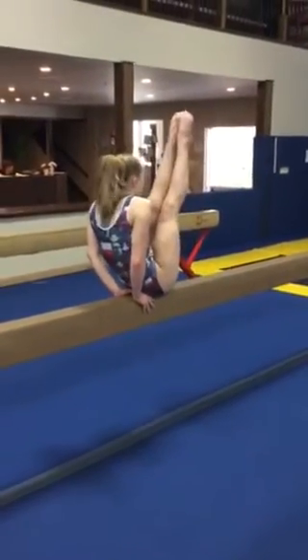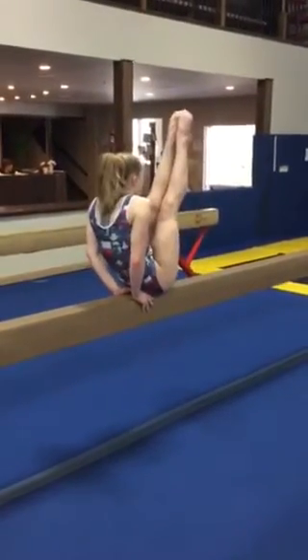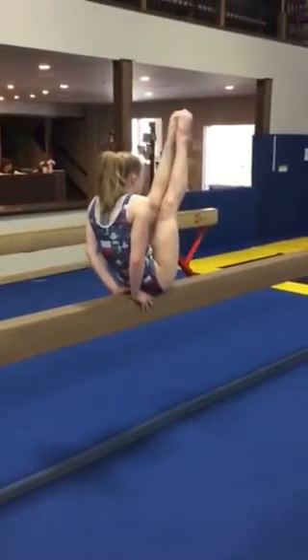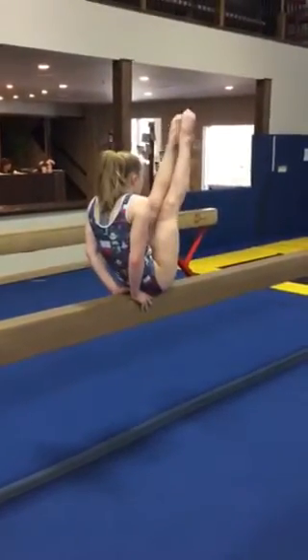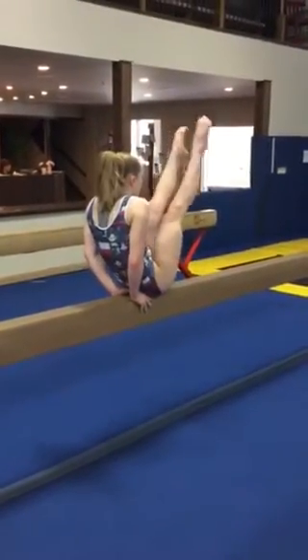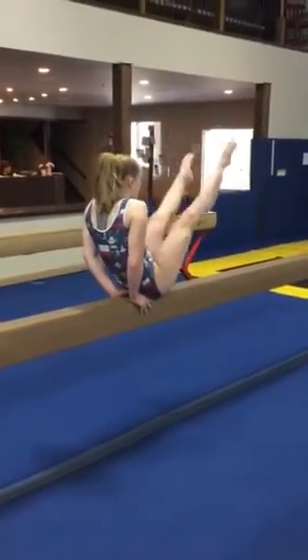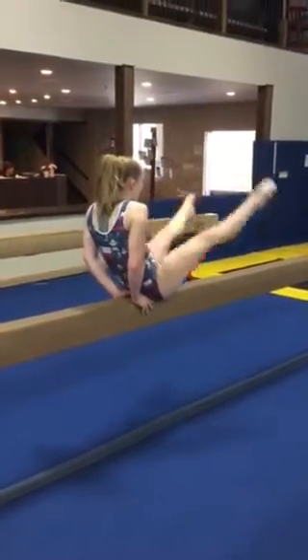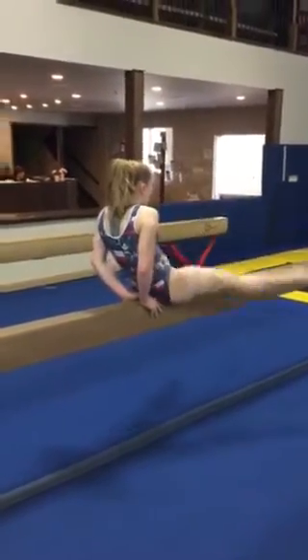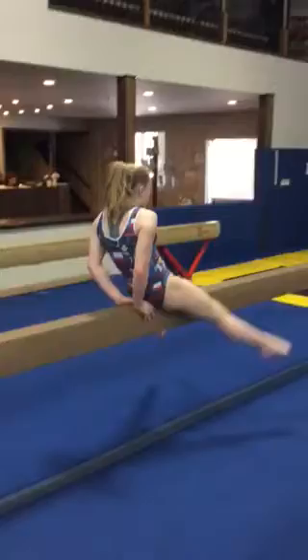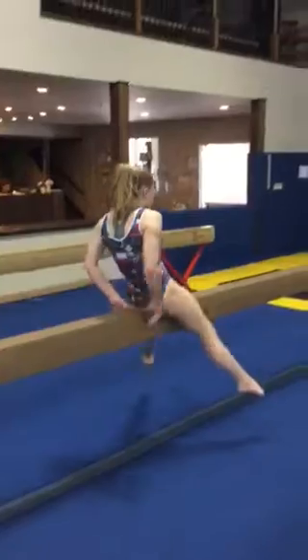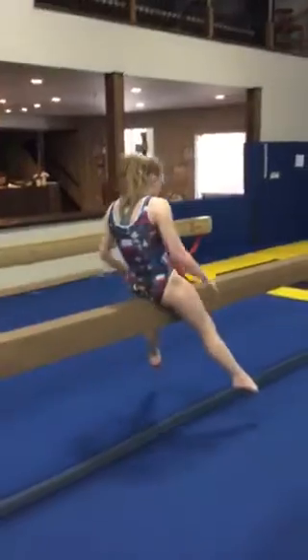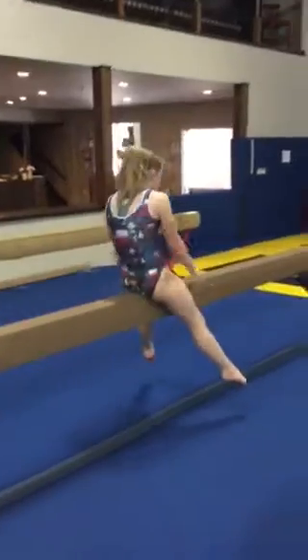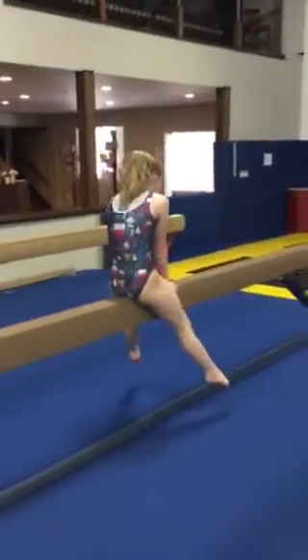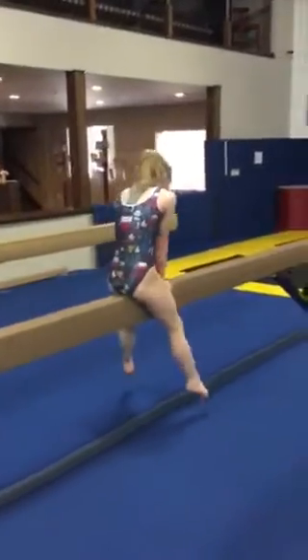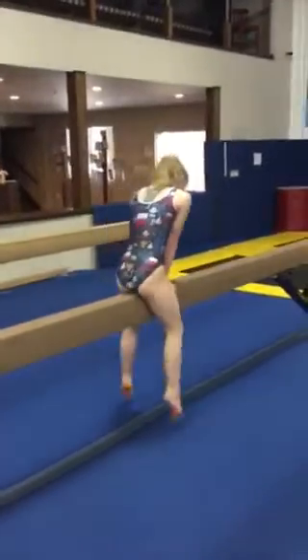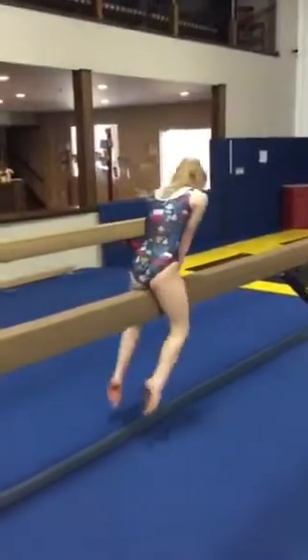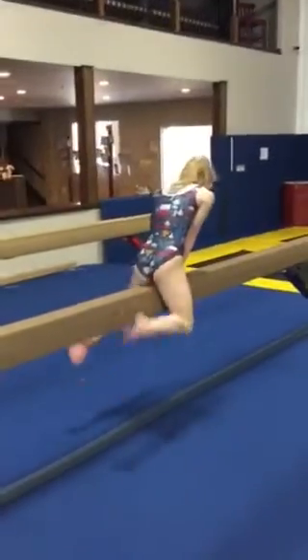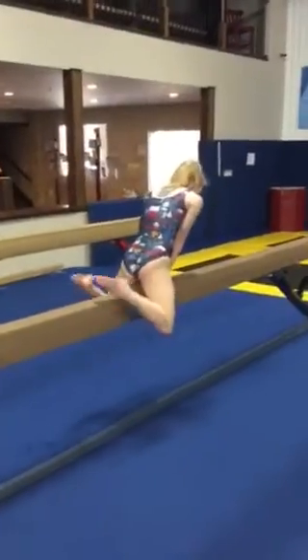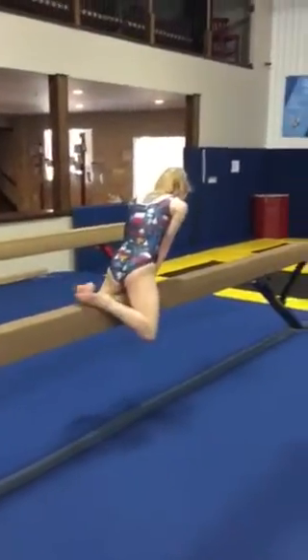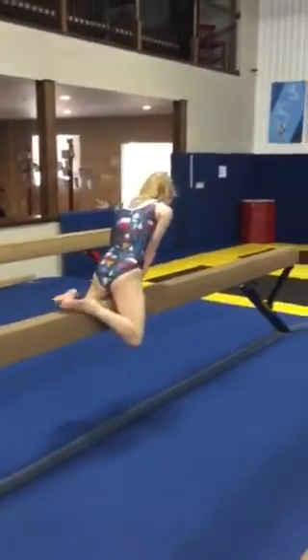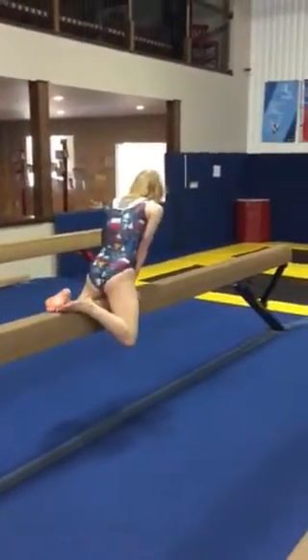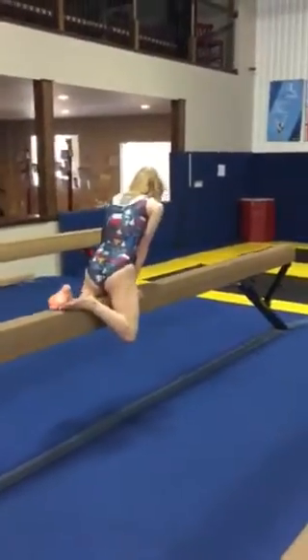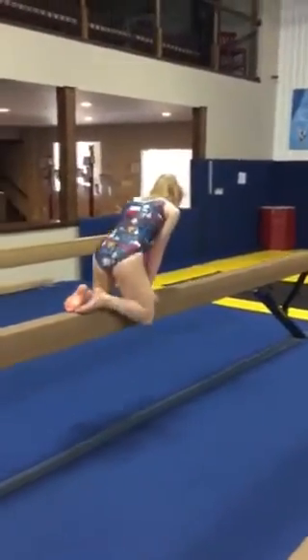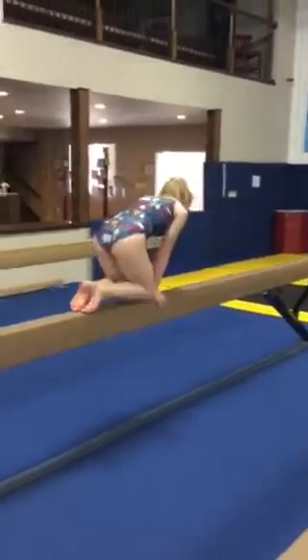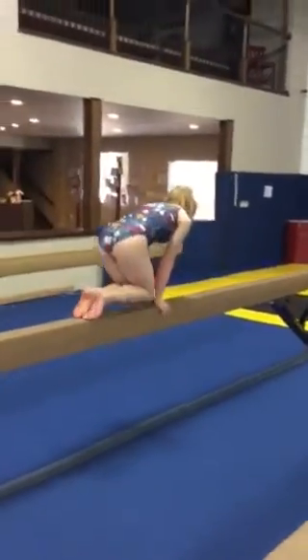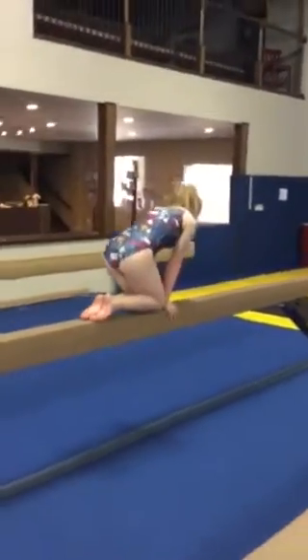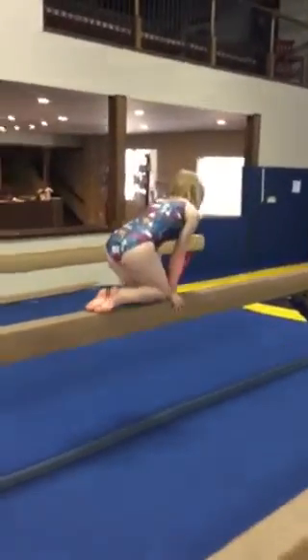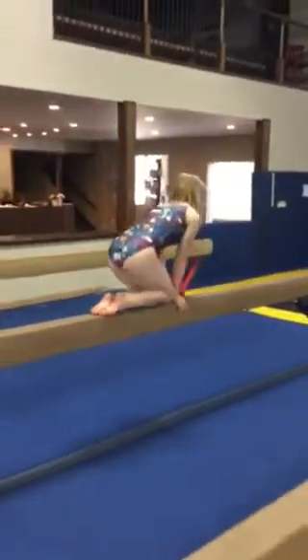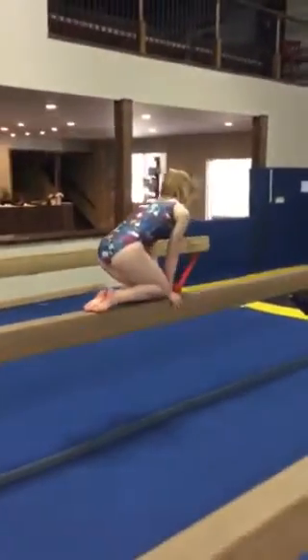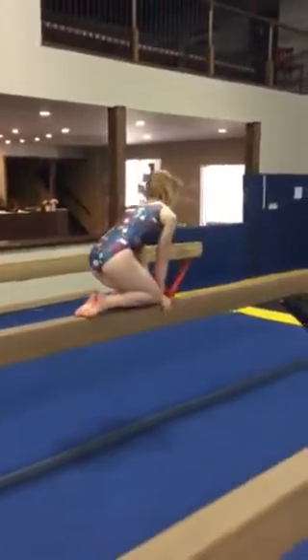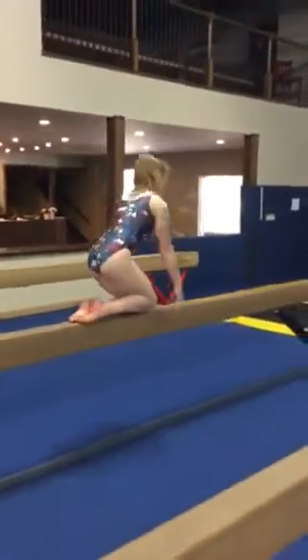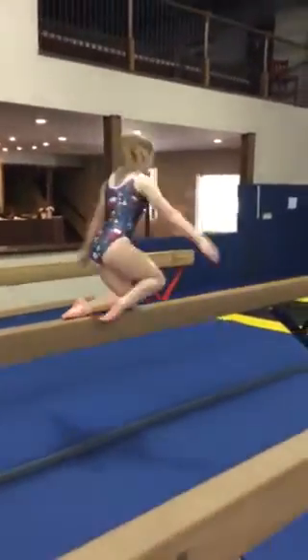Swing the legs down by the beam, hands in the front, toes in the back, press to your knees and stand up.